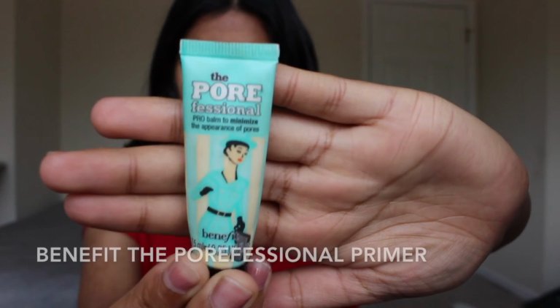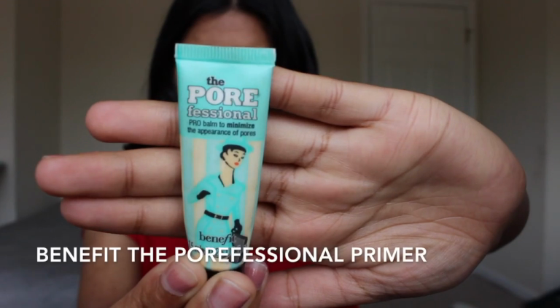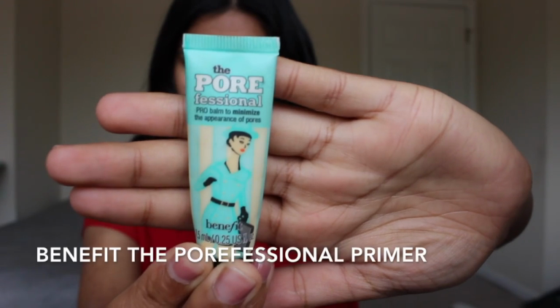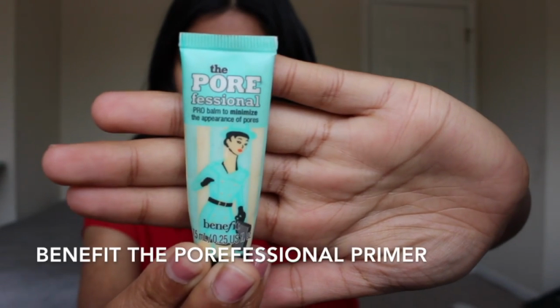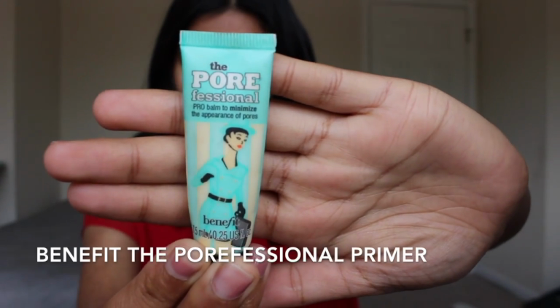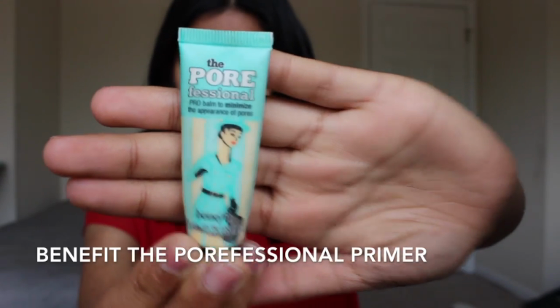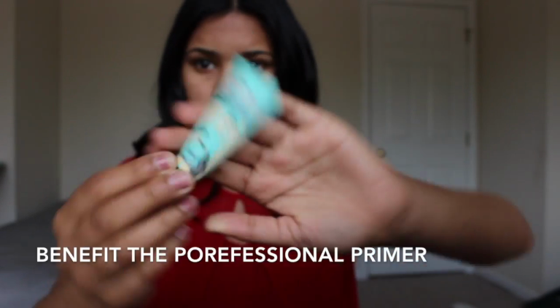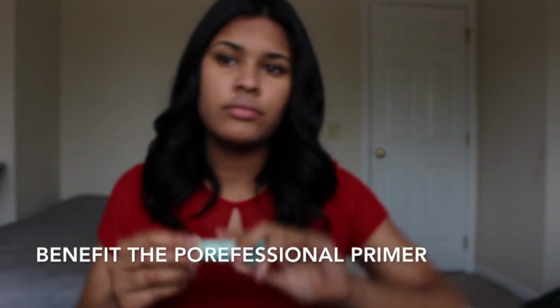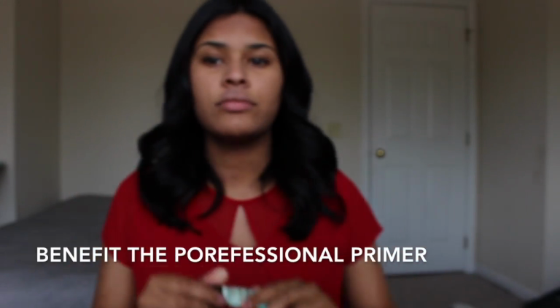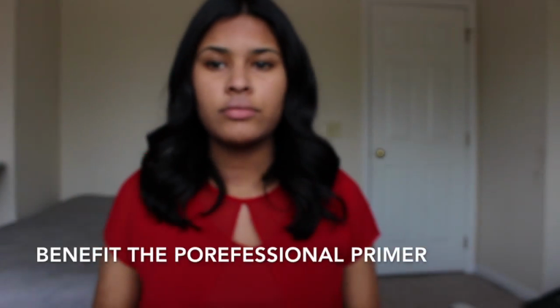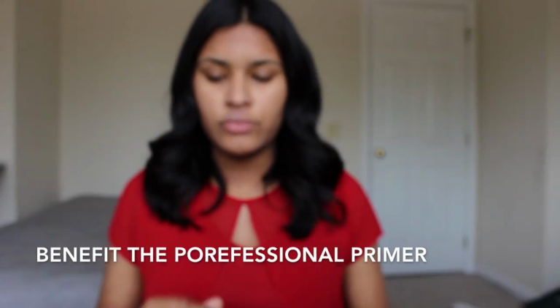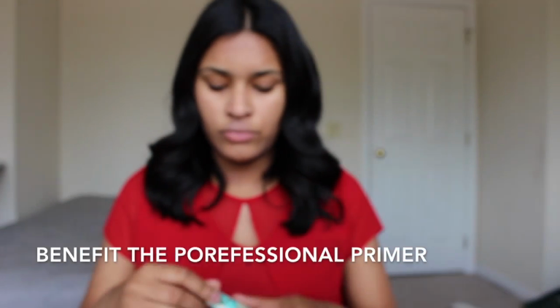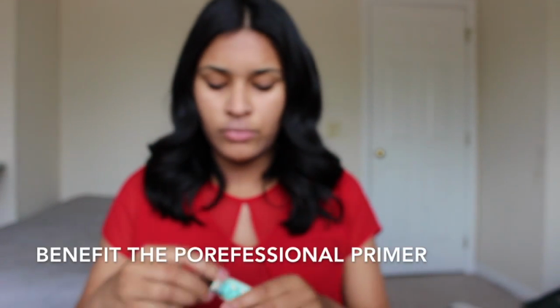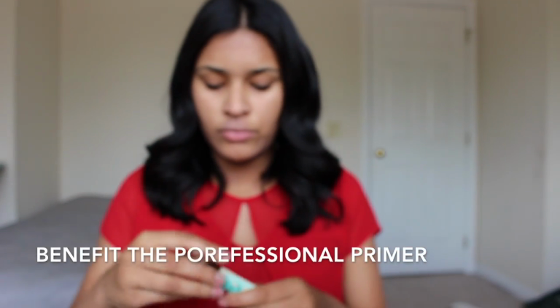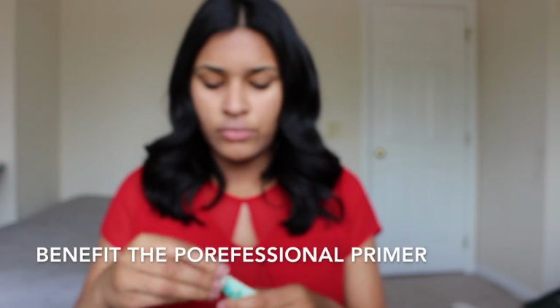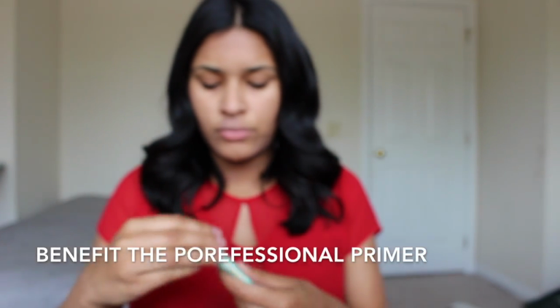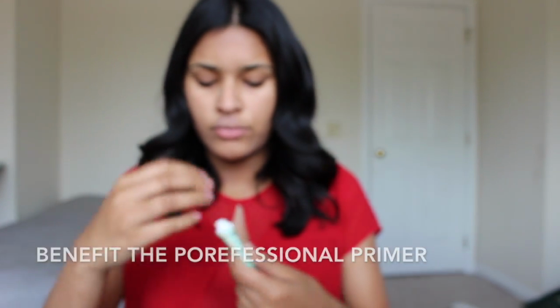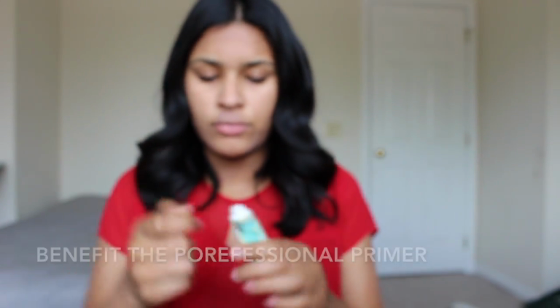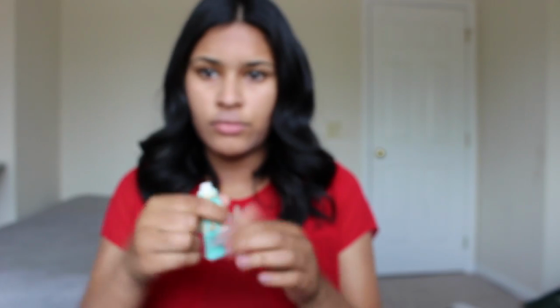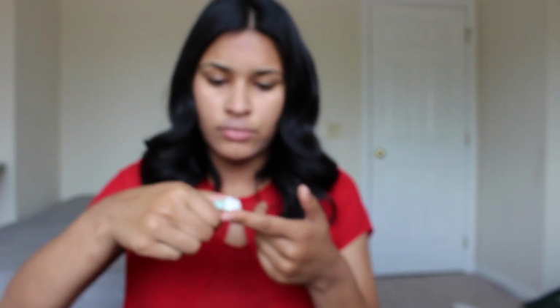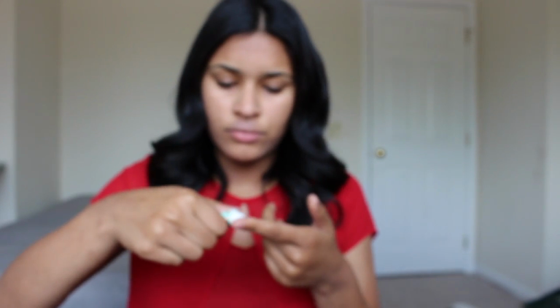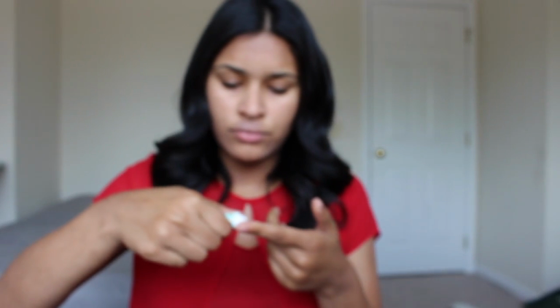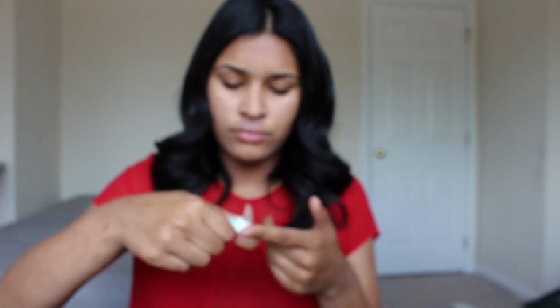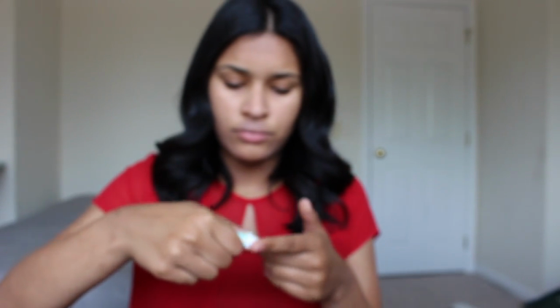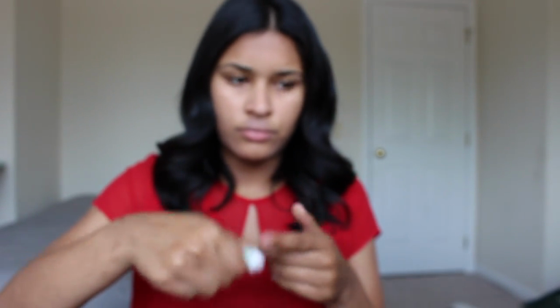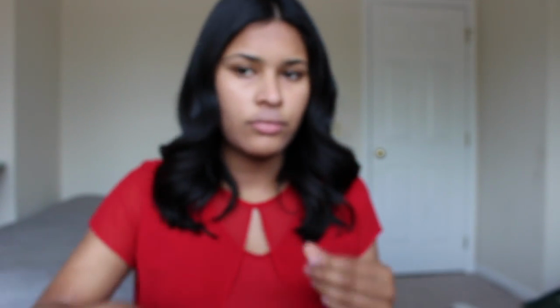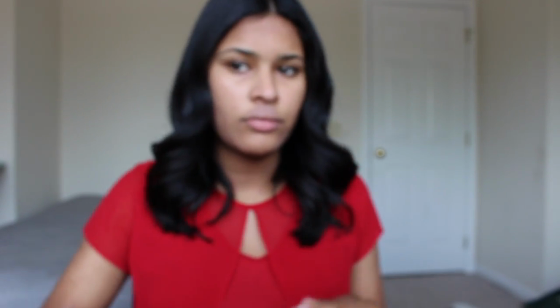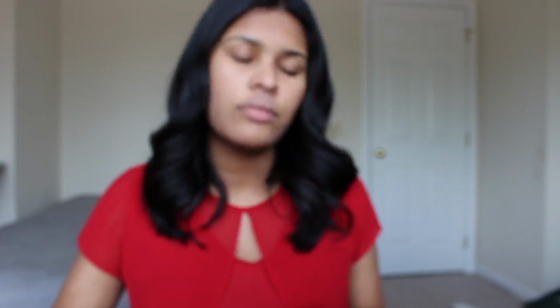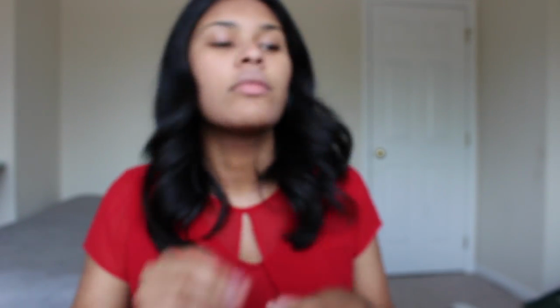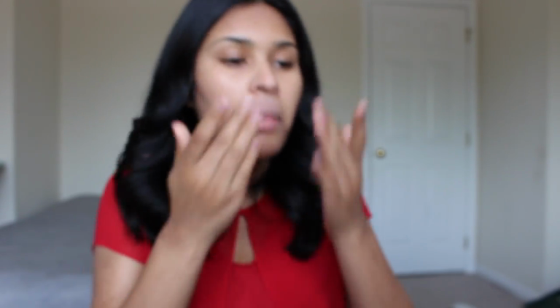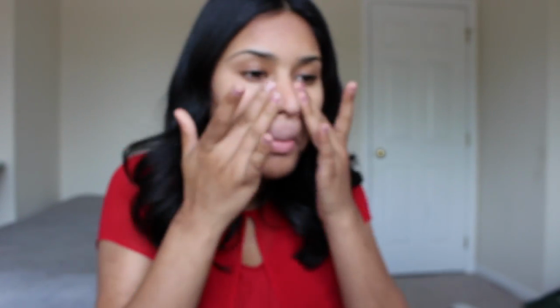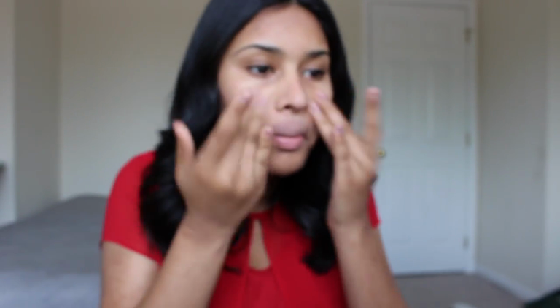First we're going to start off with the Porefessional by Benefit. I'm just going to put this all over my face to prime, but mostly focusing in the middle of my face.